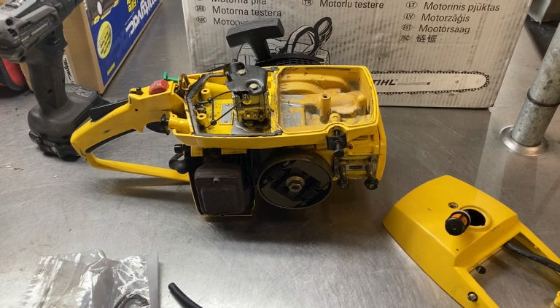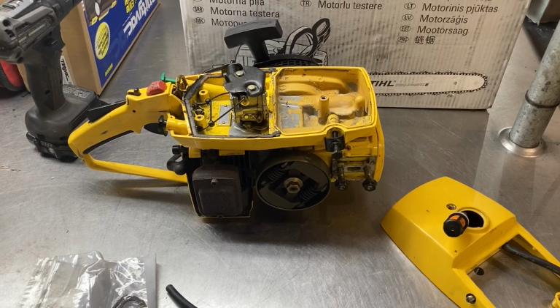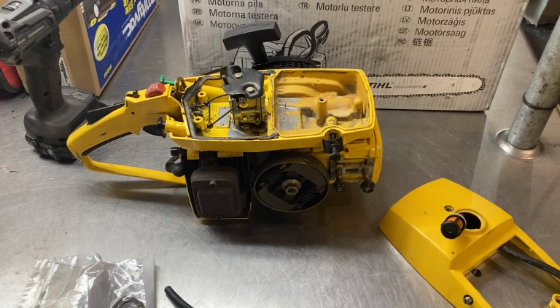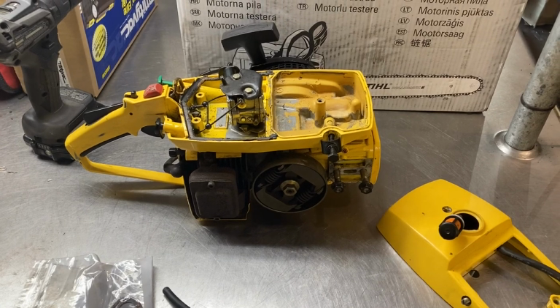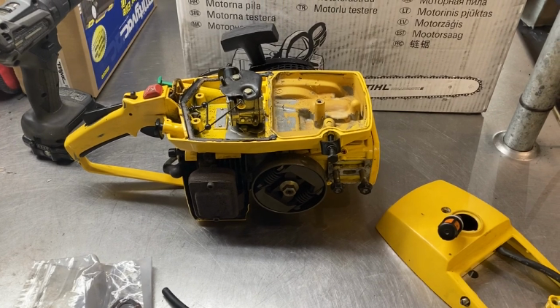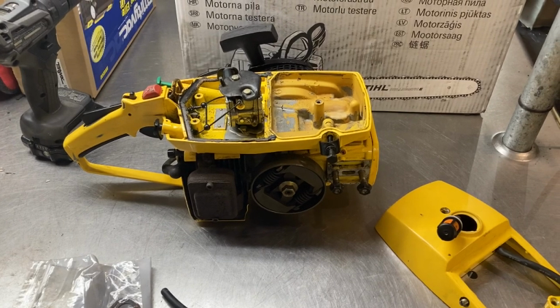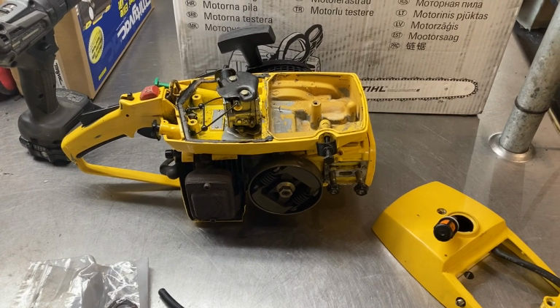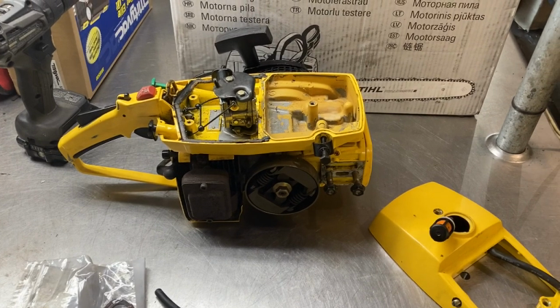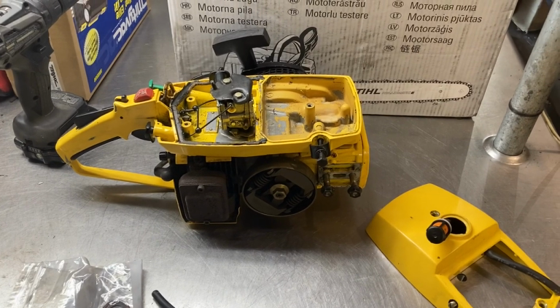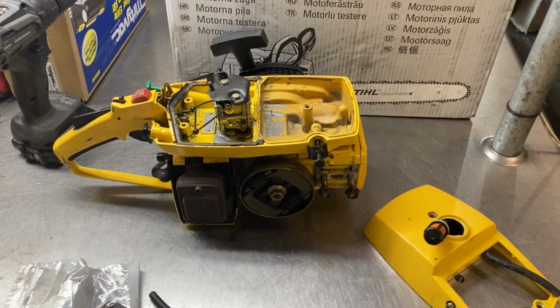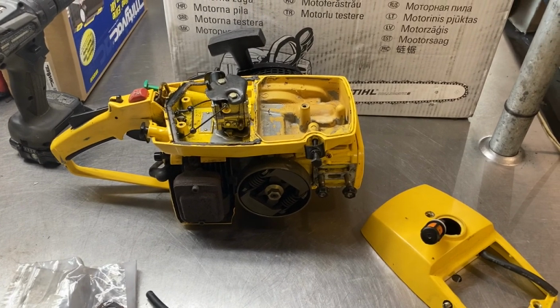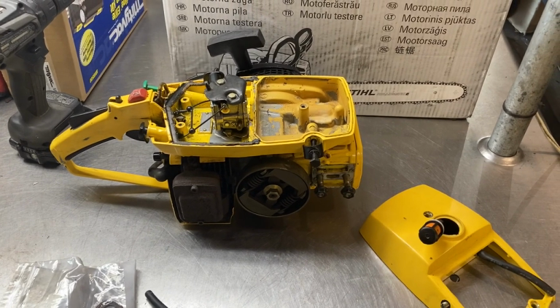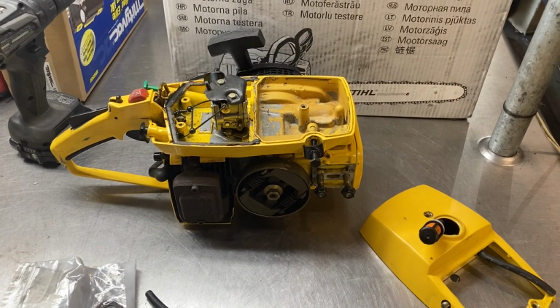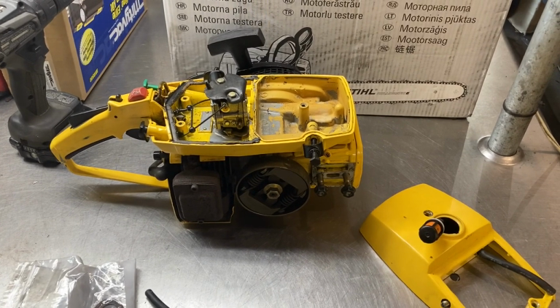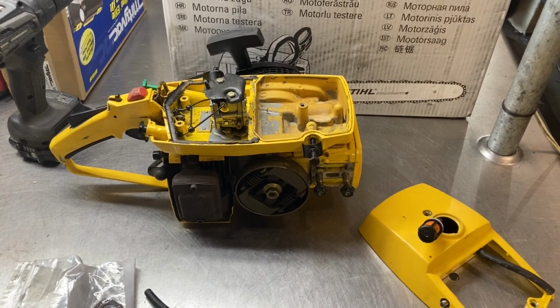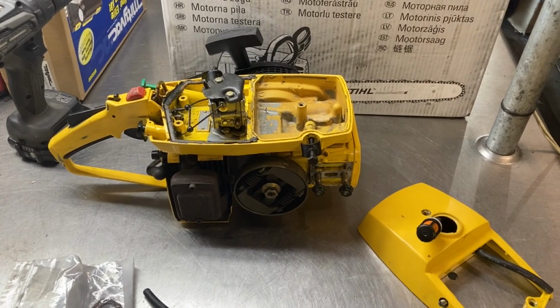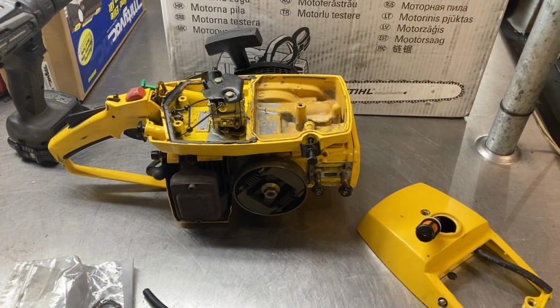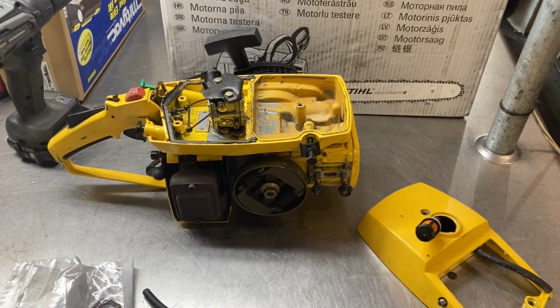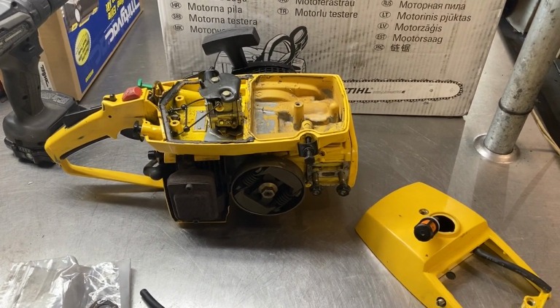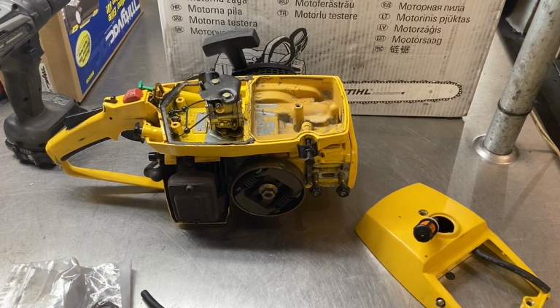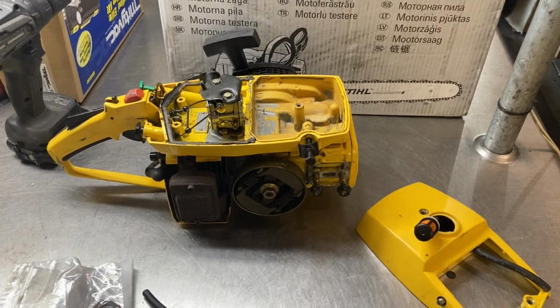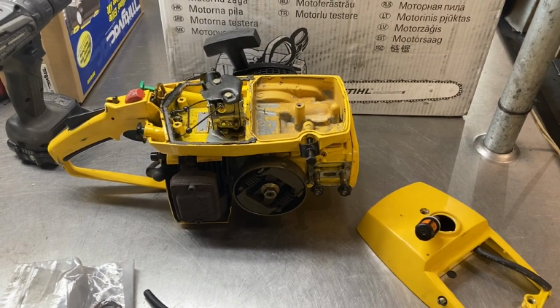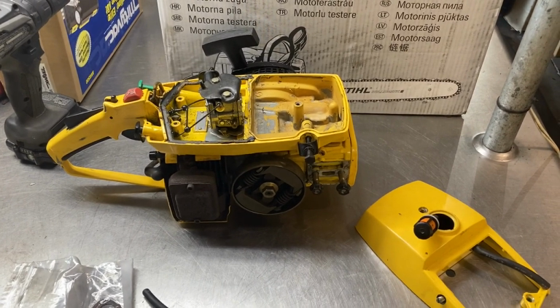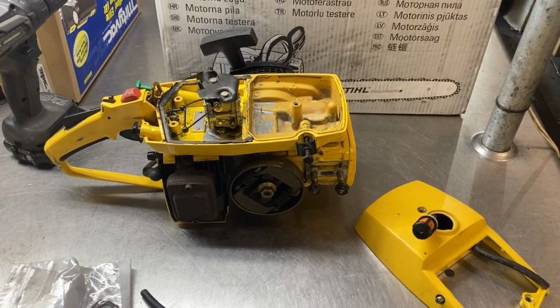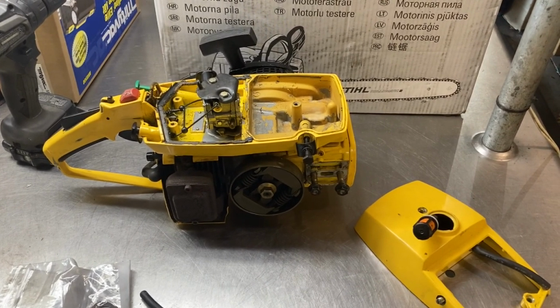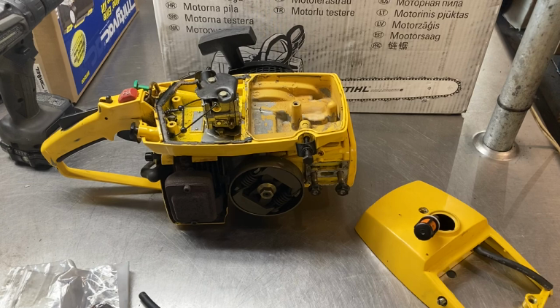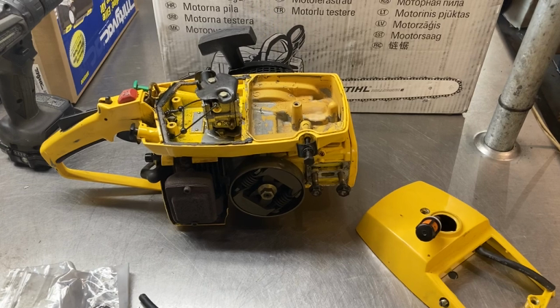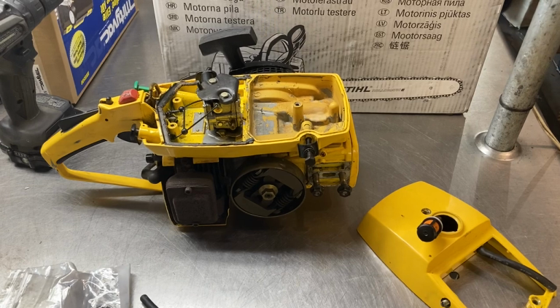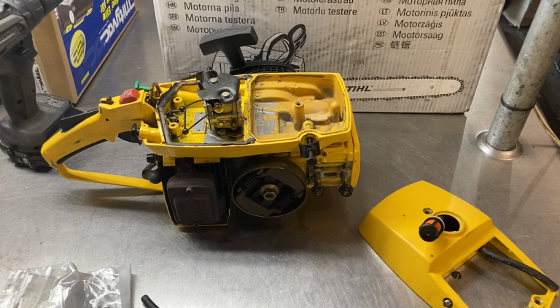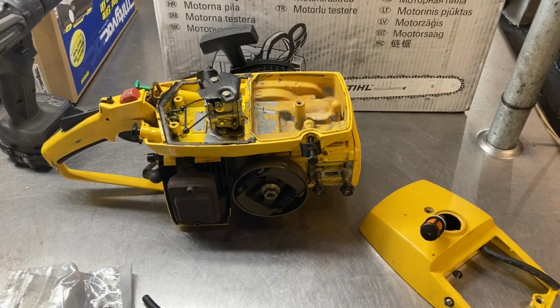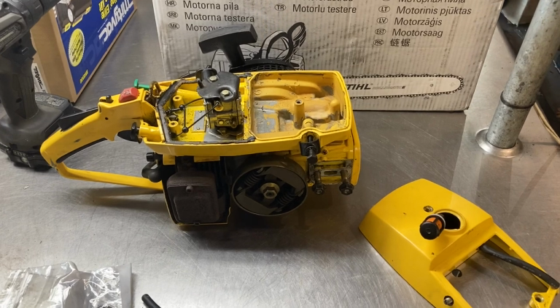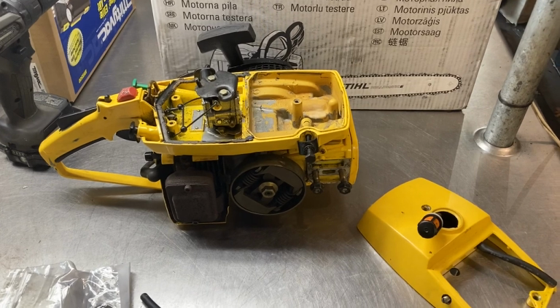Hey everyone, welcome to West Coast Muscle Sawz. Just want to show you a really nice MAC 1010 I'm doing a little work on for a gentleman.